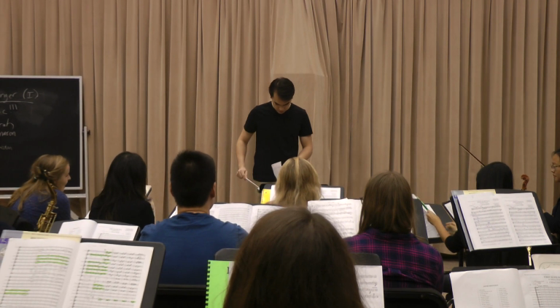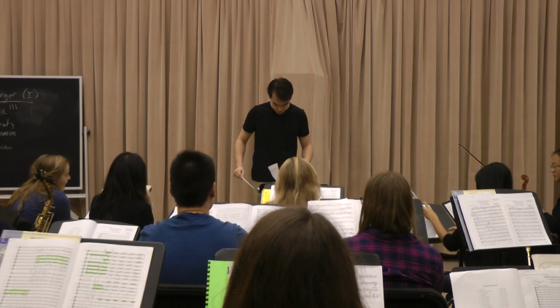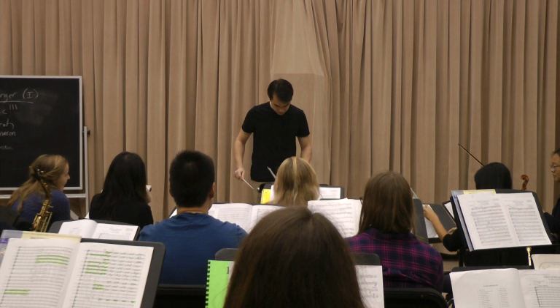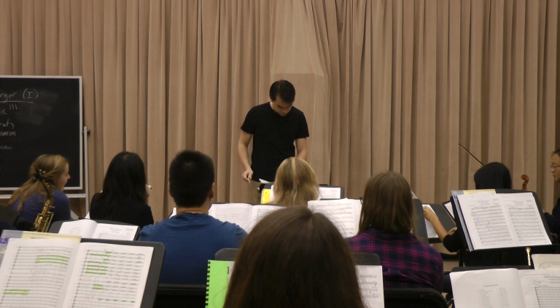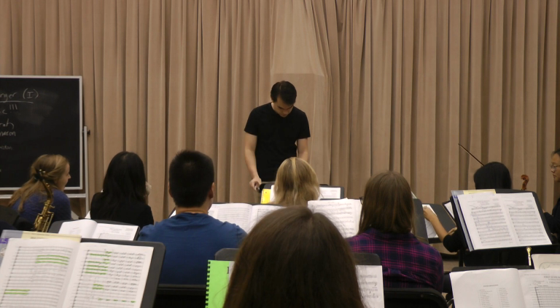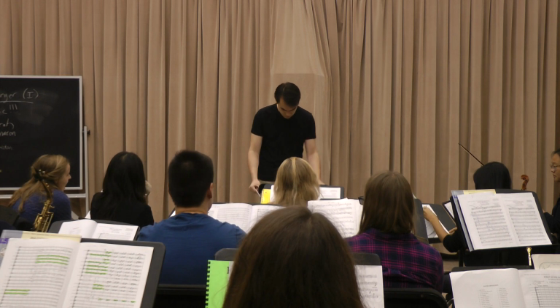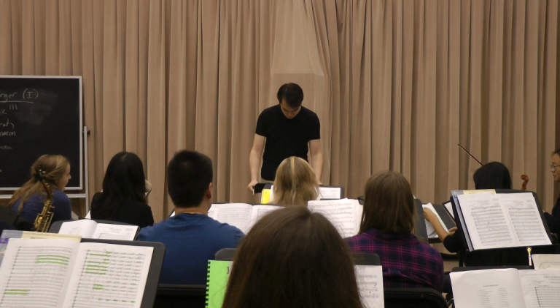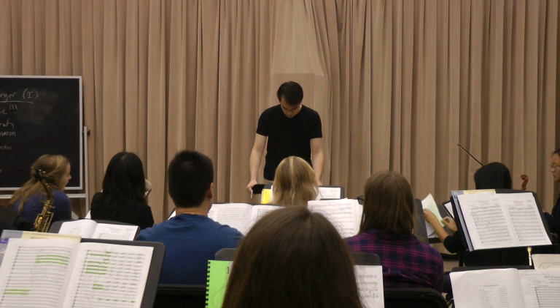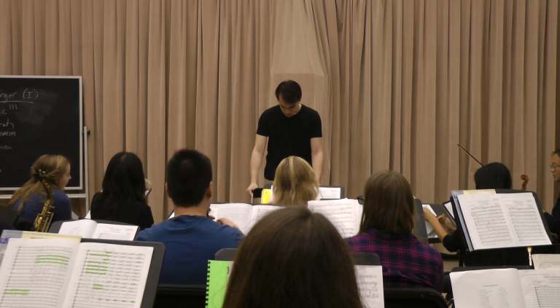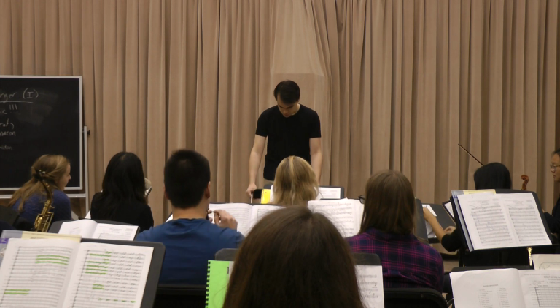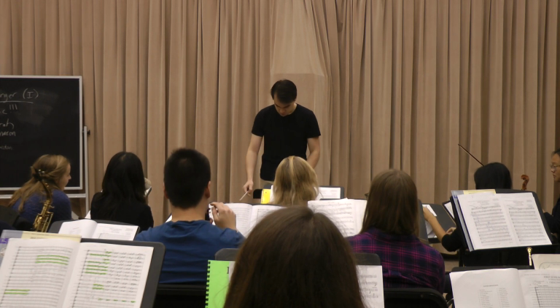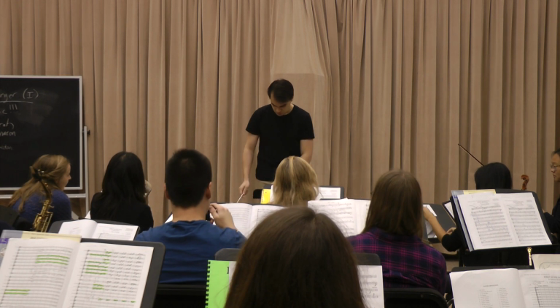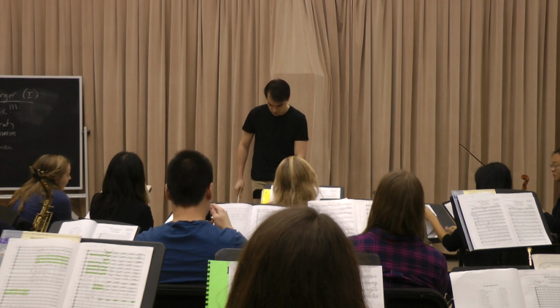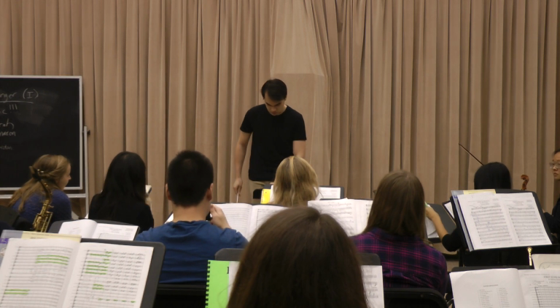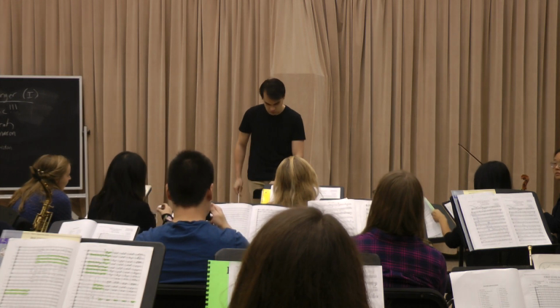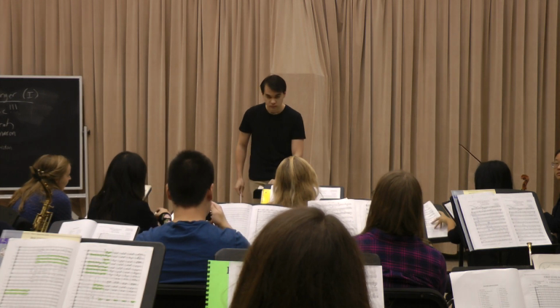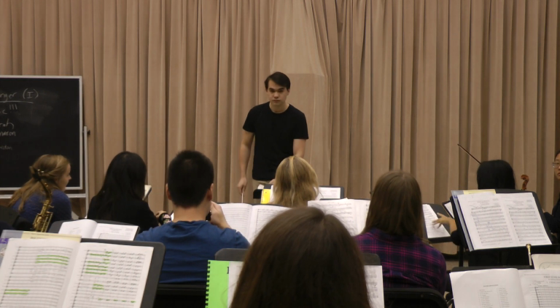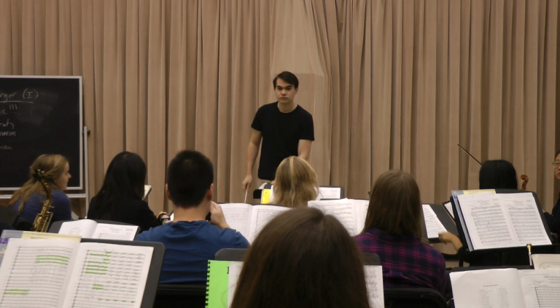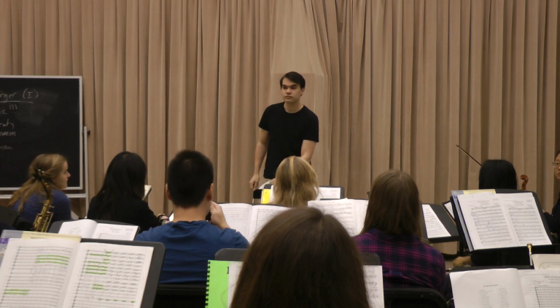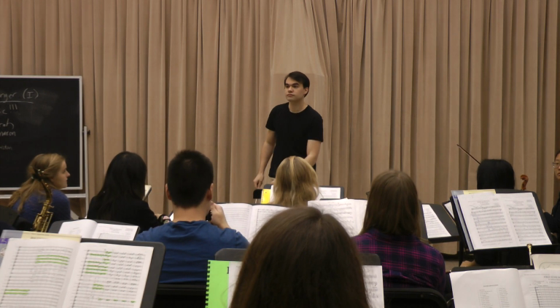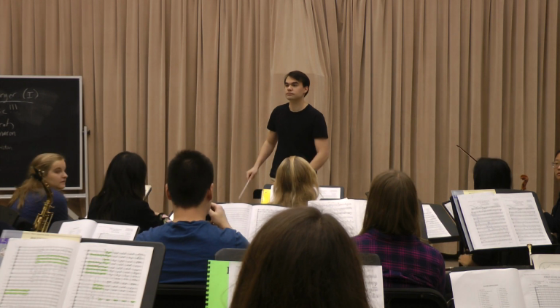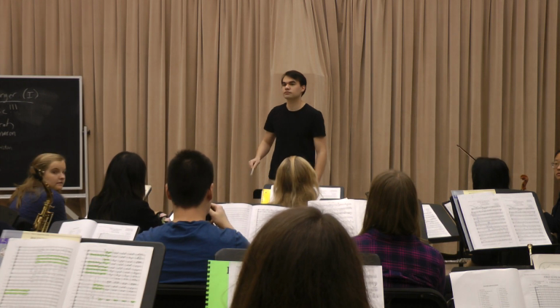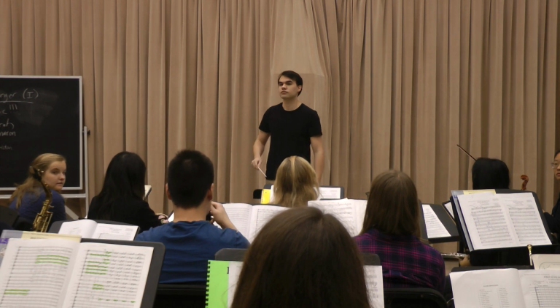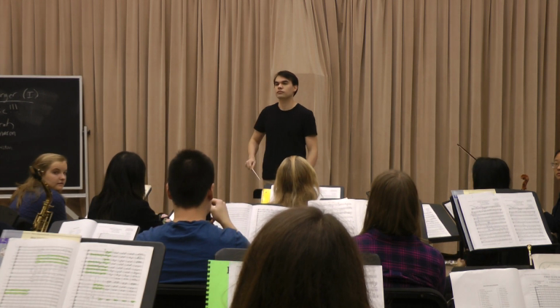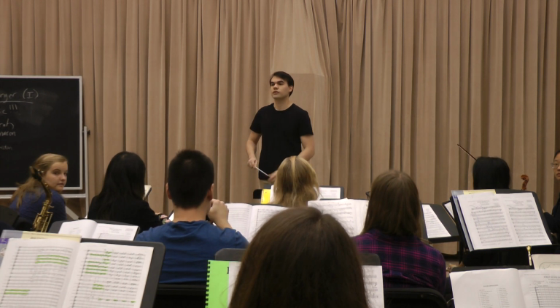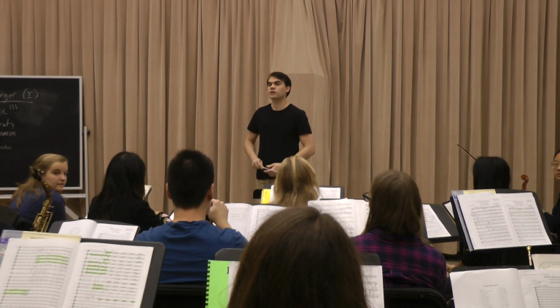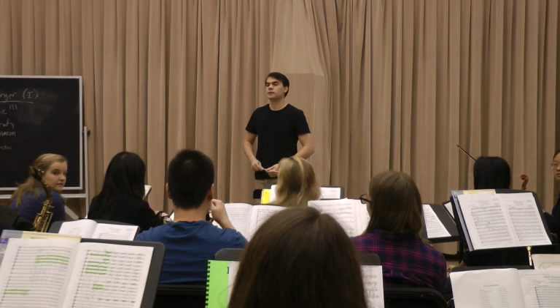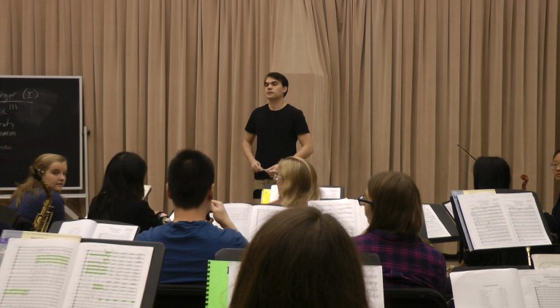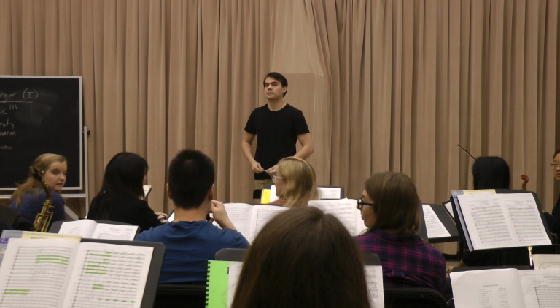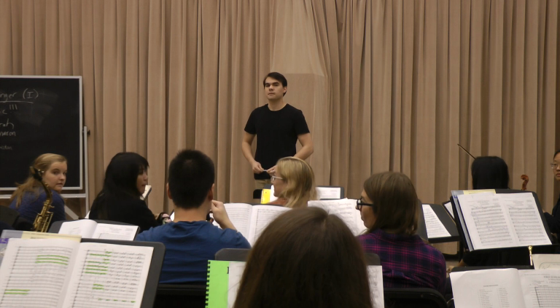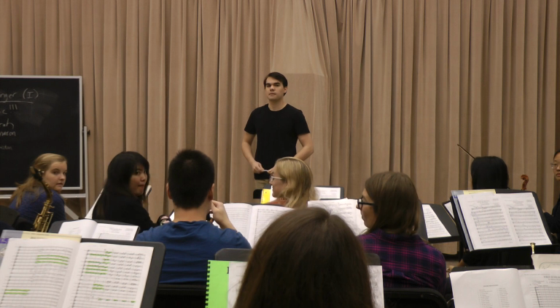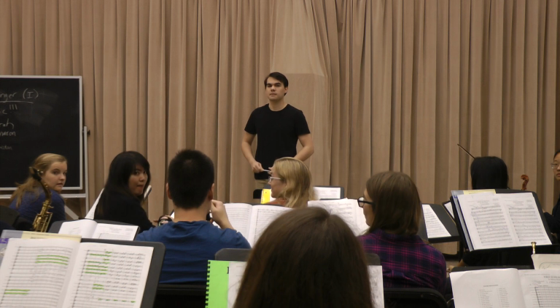Nice solo, thanks — with a page turn even. That increased the degree of difficulty.